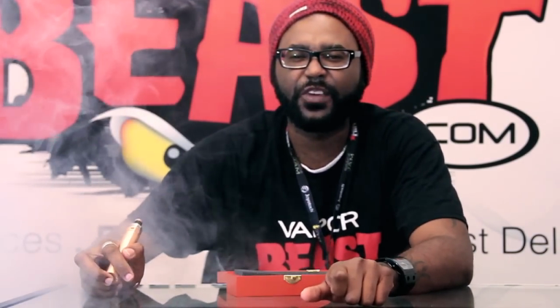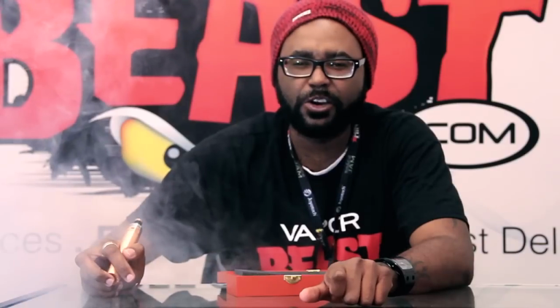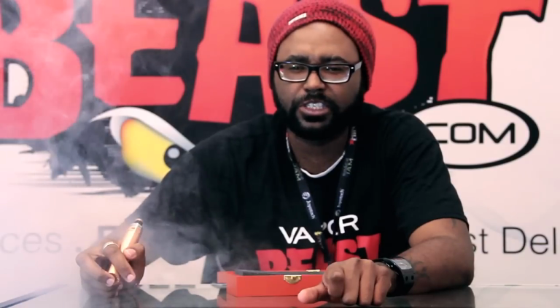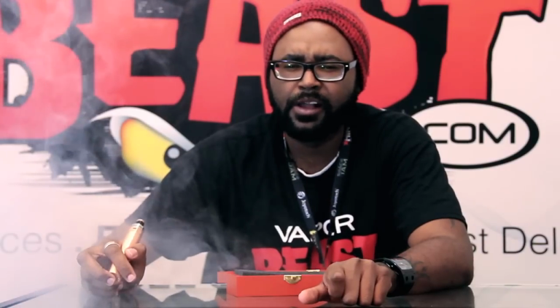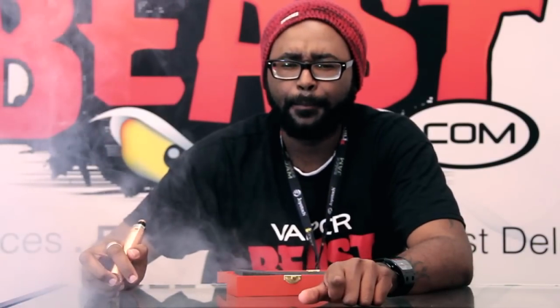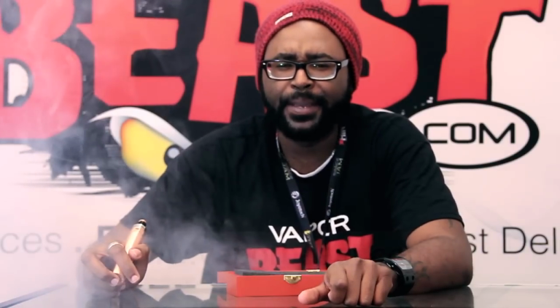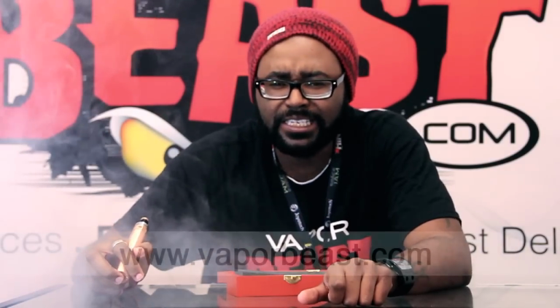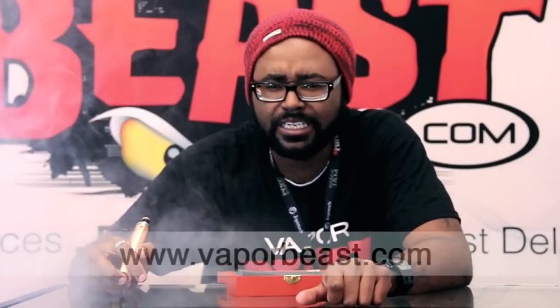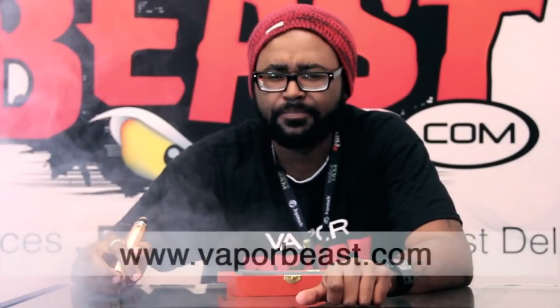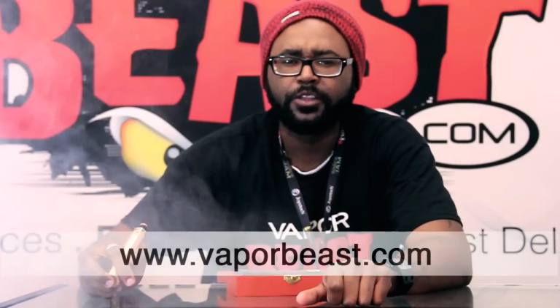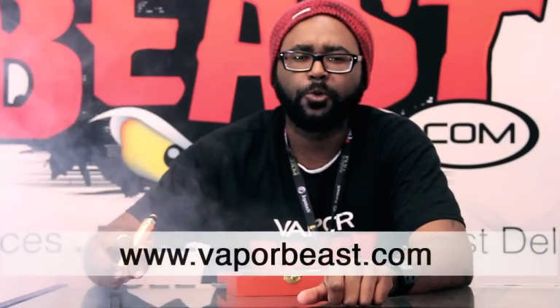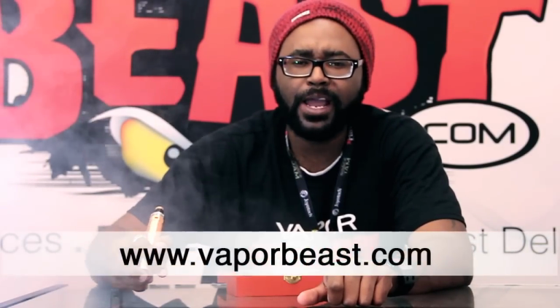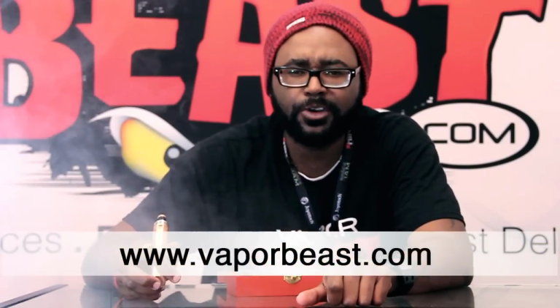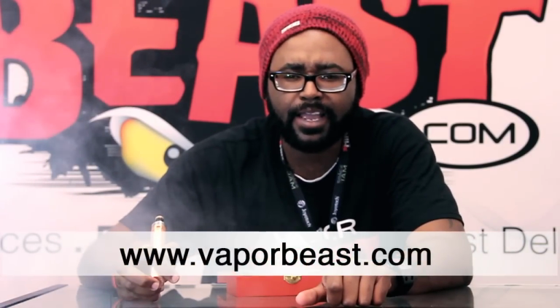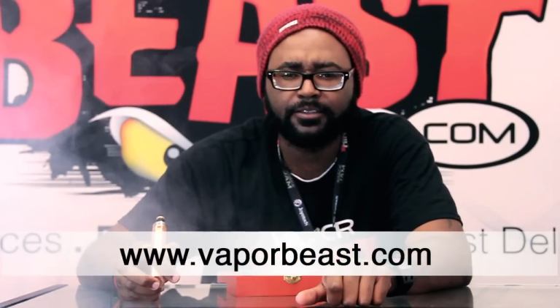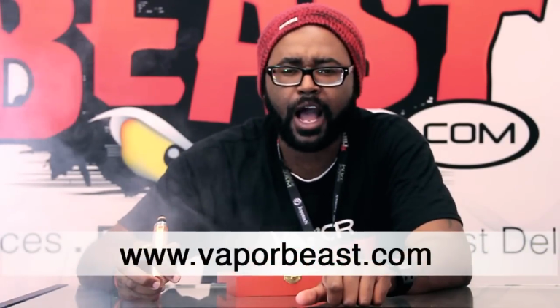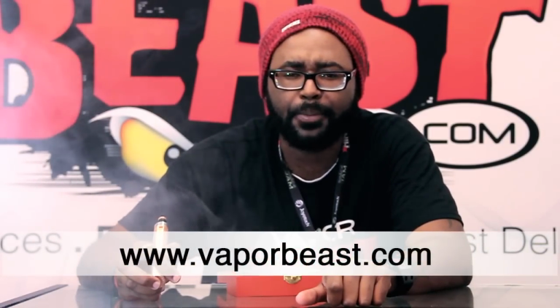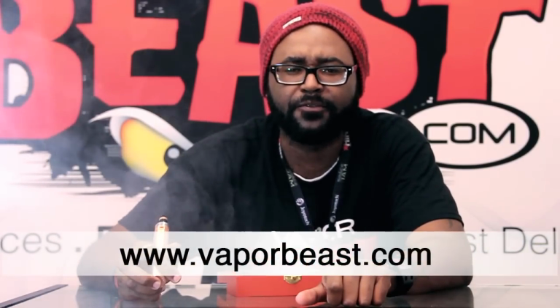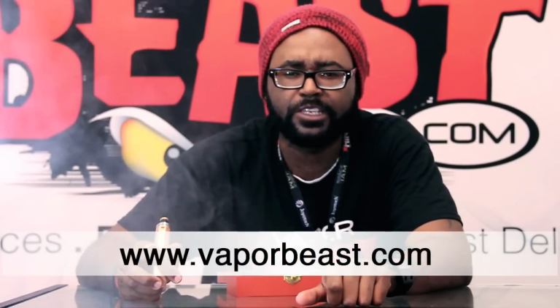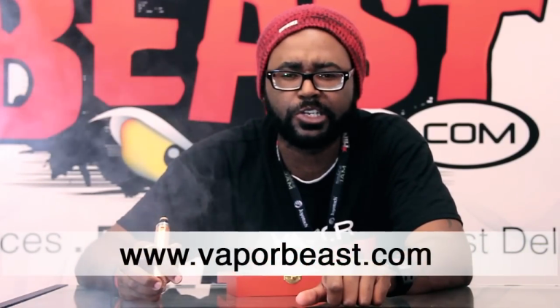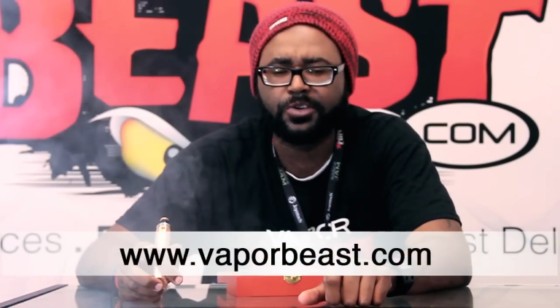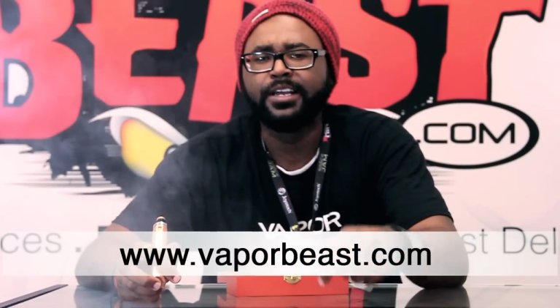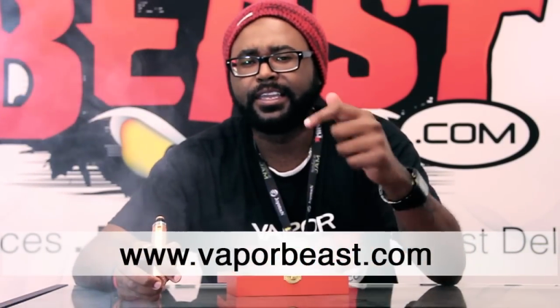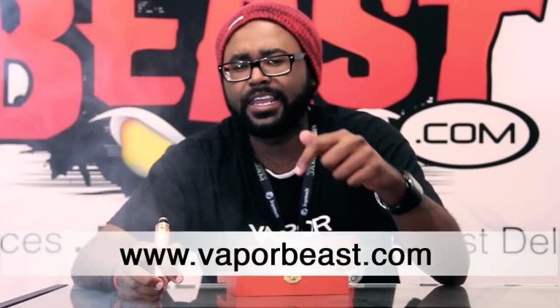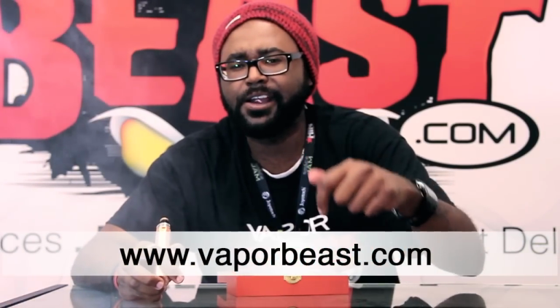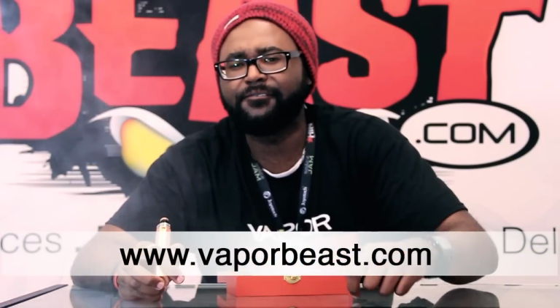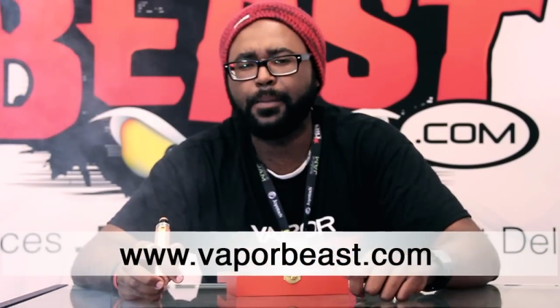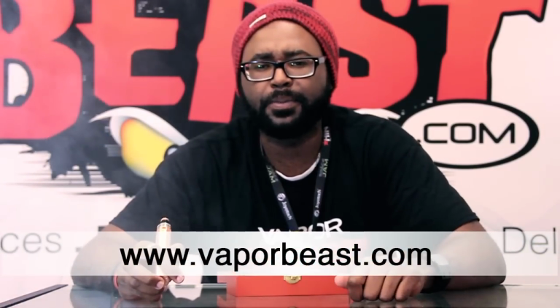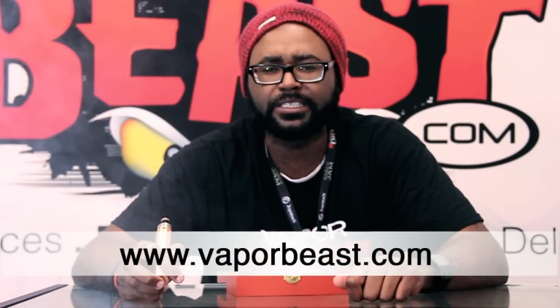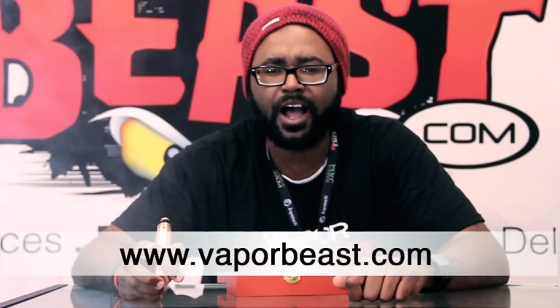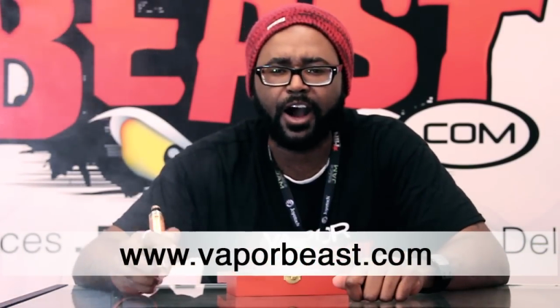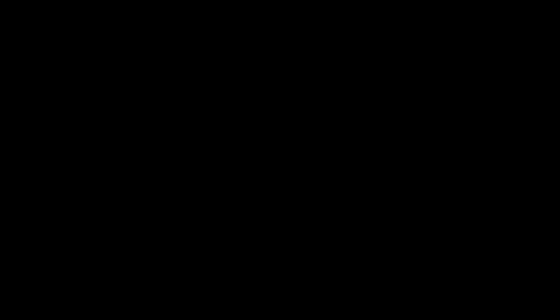The Red Dragon Copper V2 — get it here on VaporBeast.com.